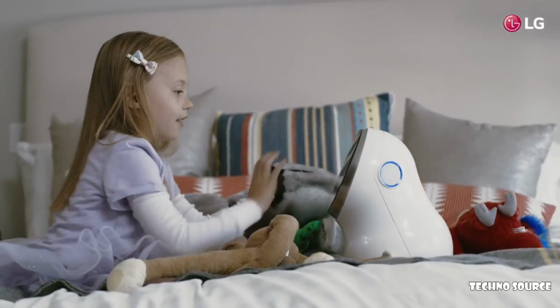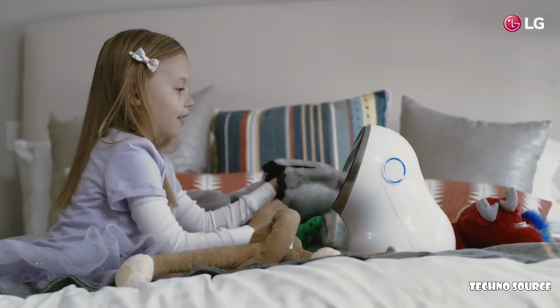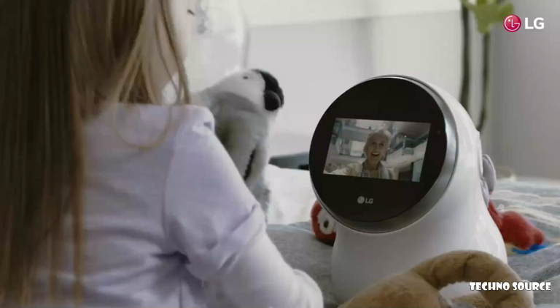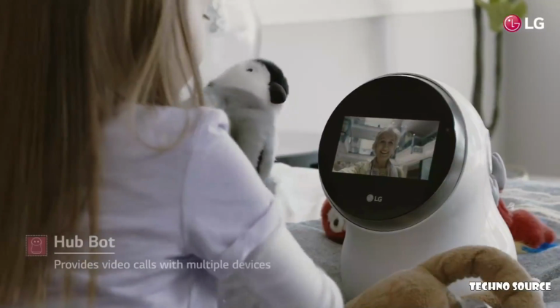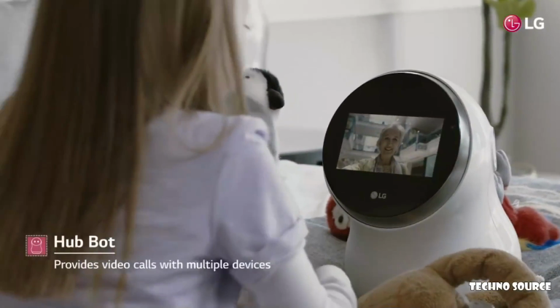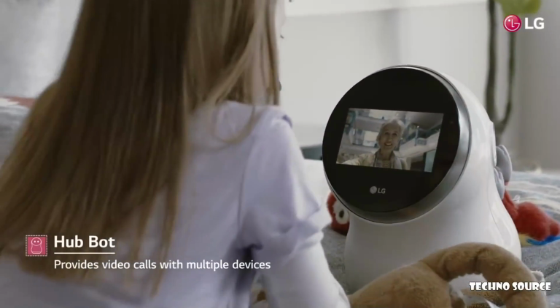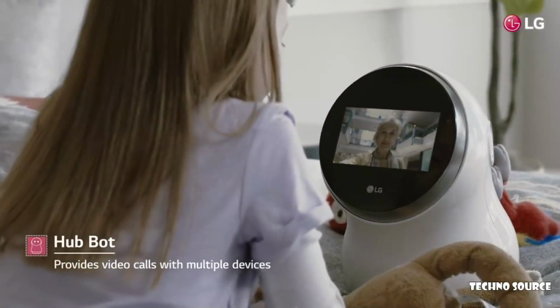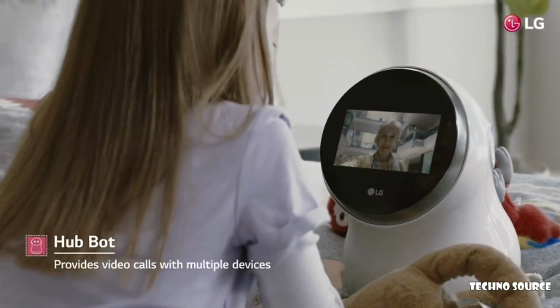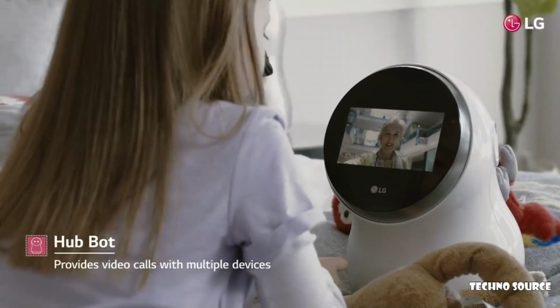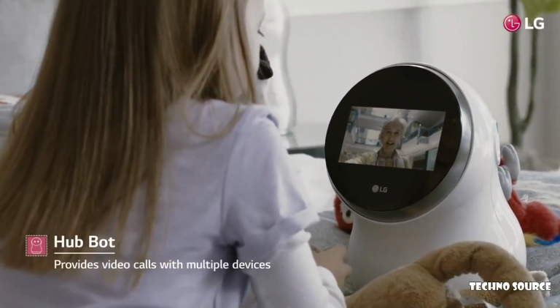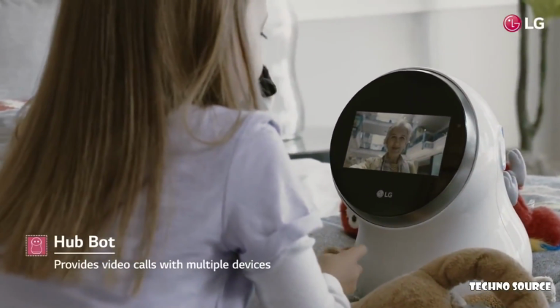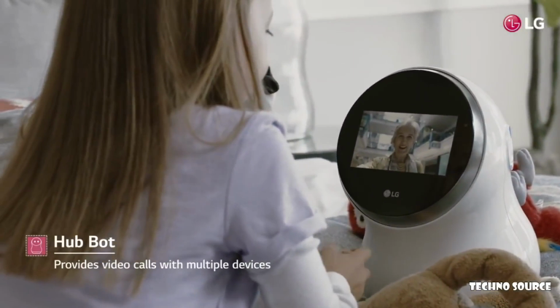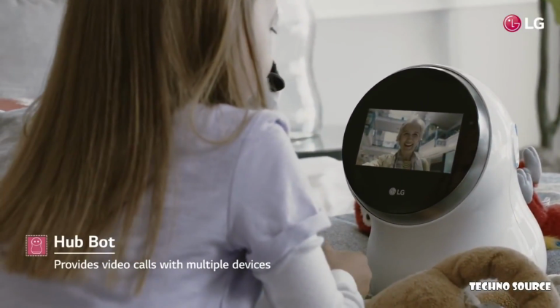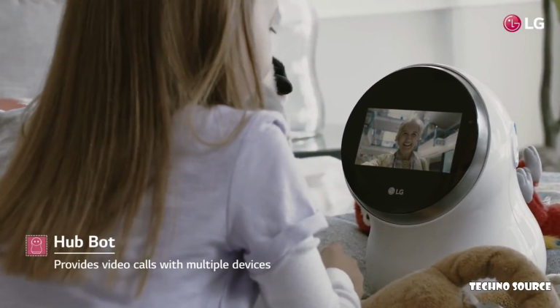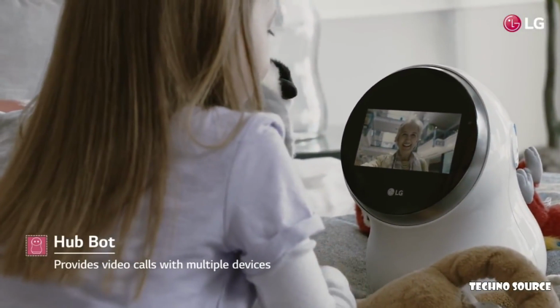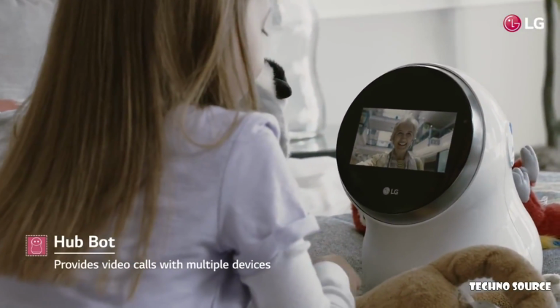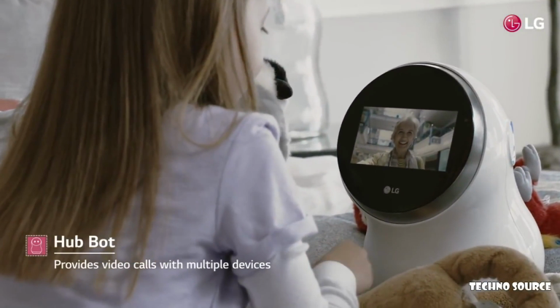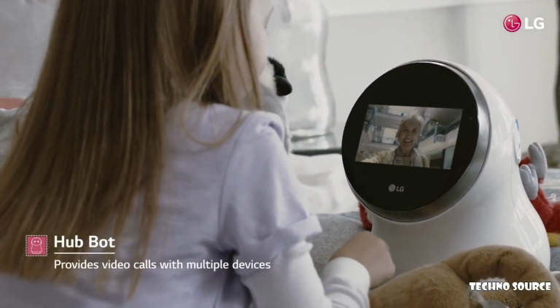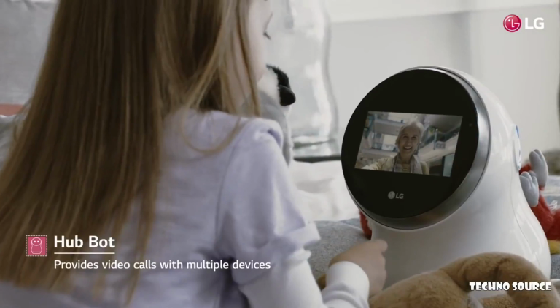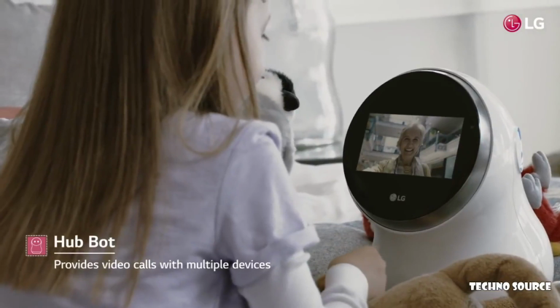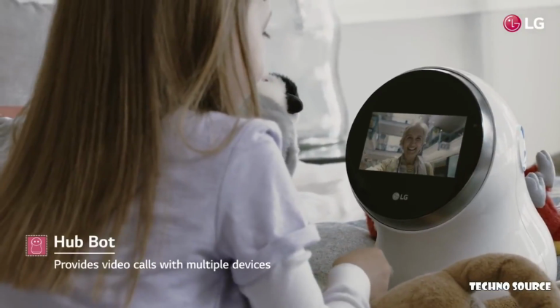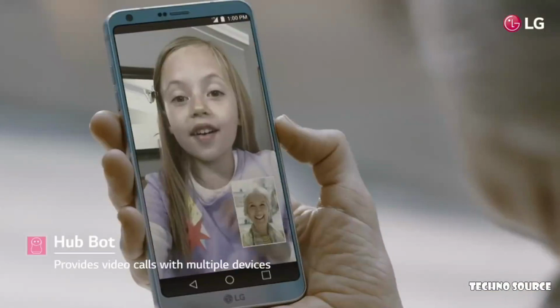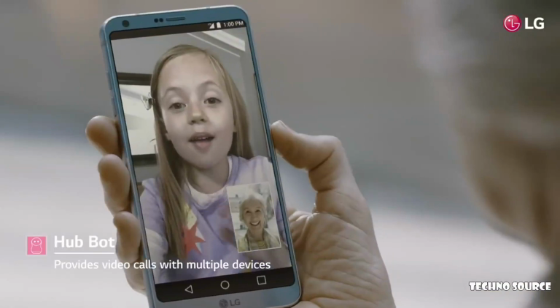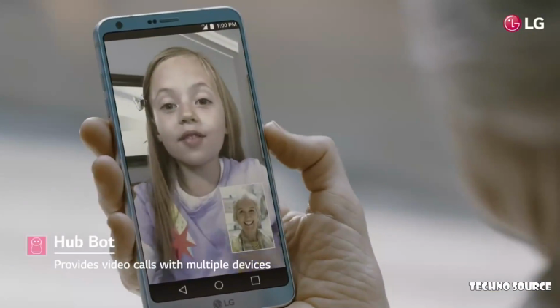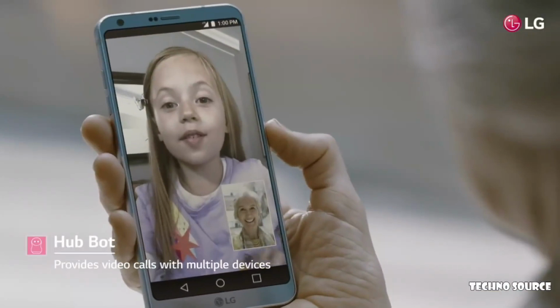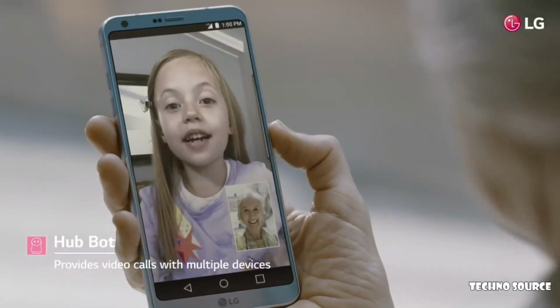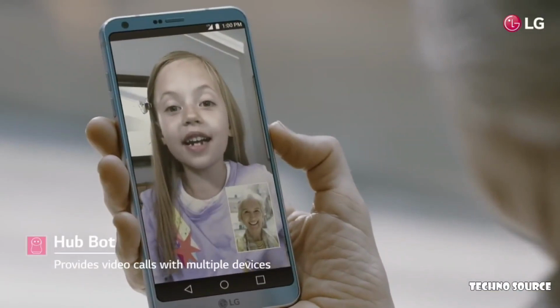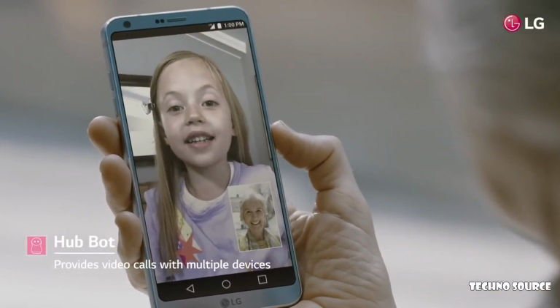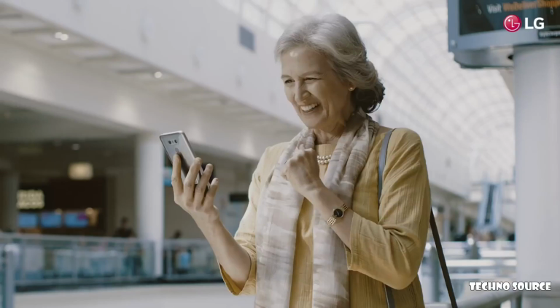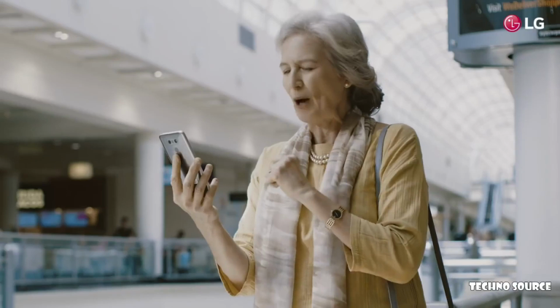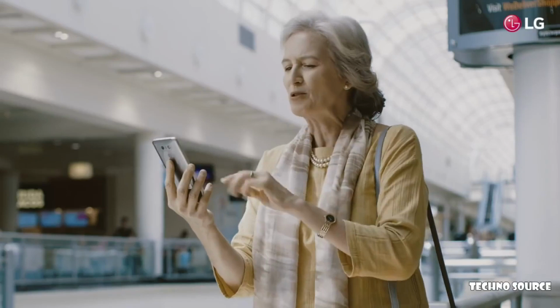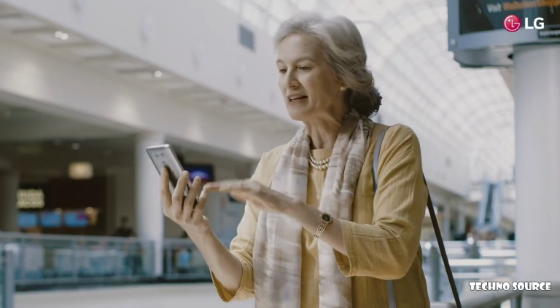Hi there, darling. It's me, Grandma. I miss you. Come quickly. I'll be right there.